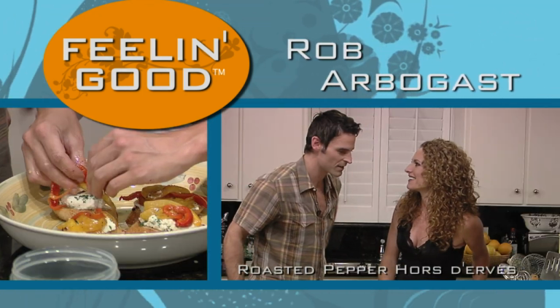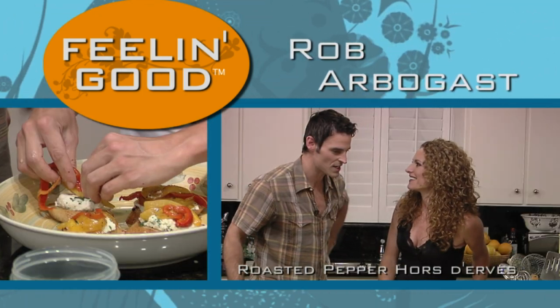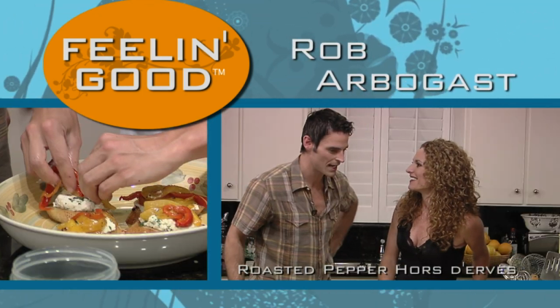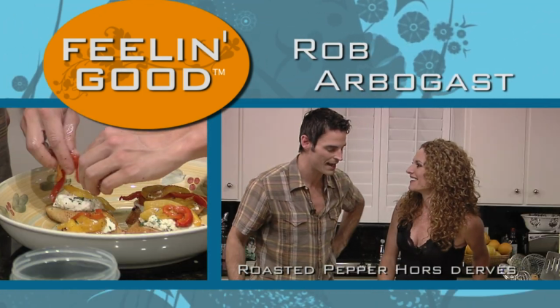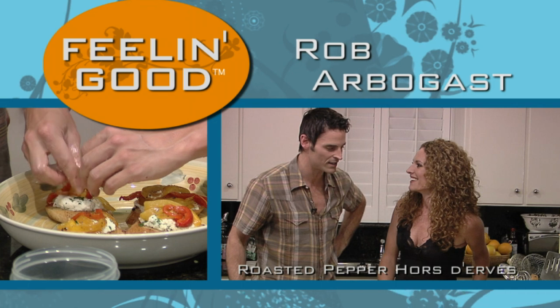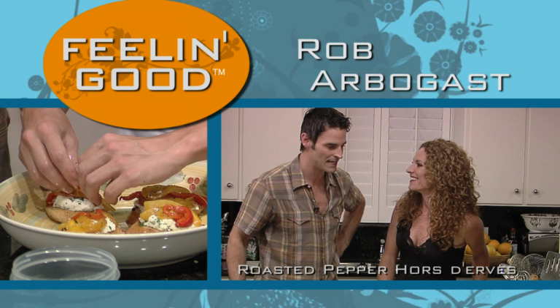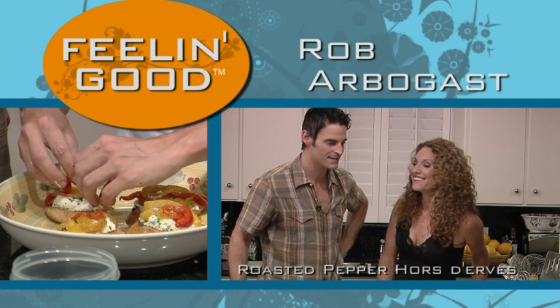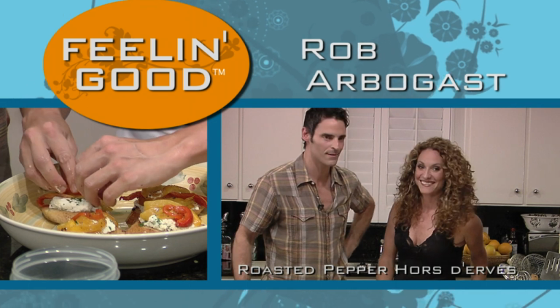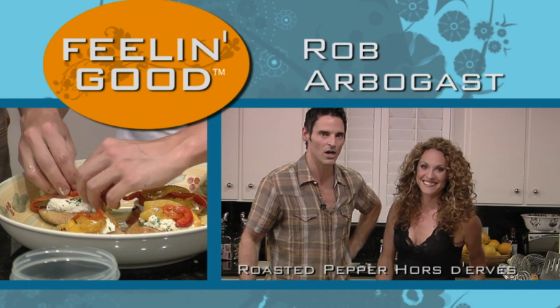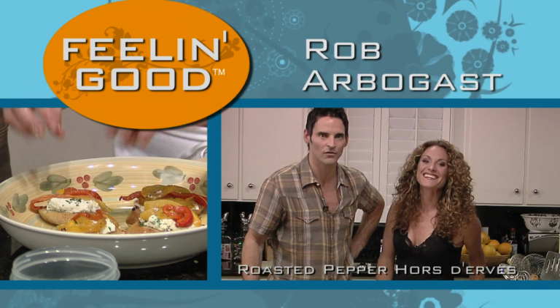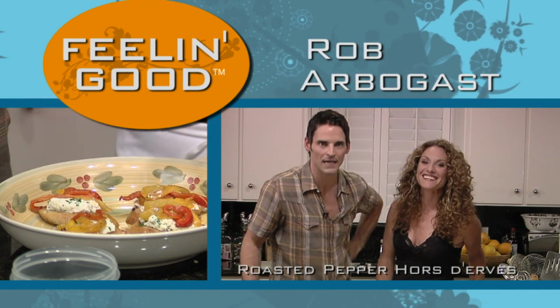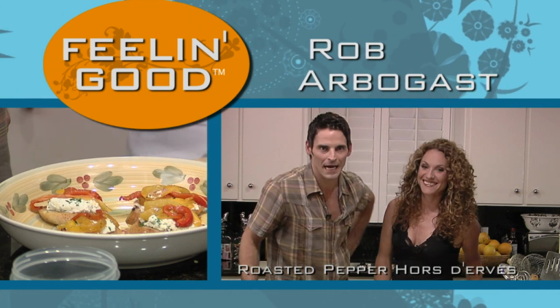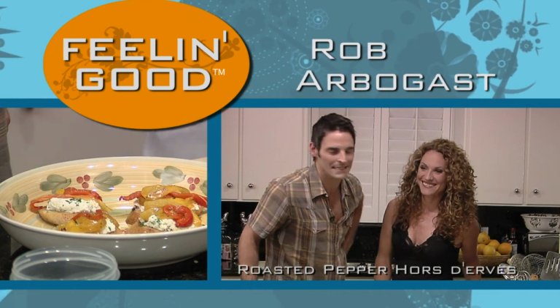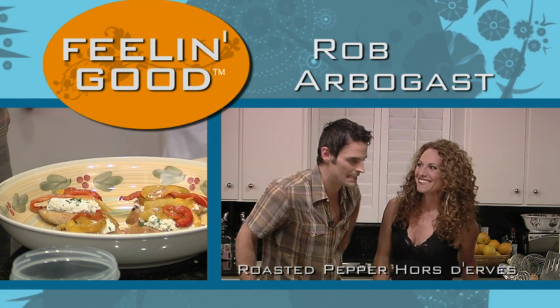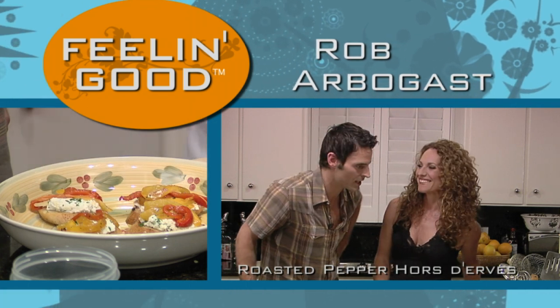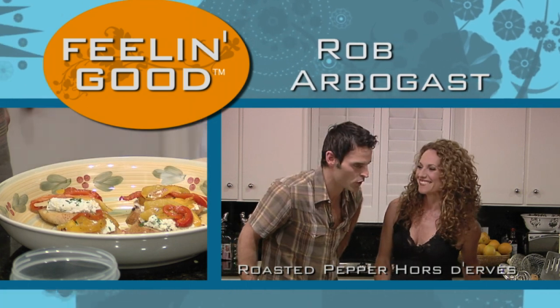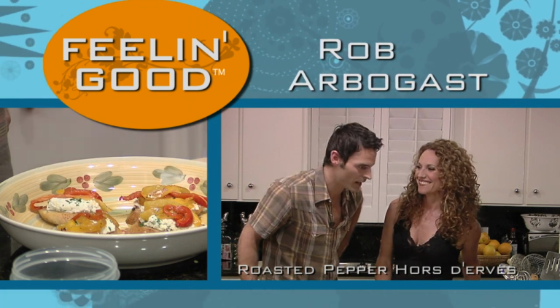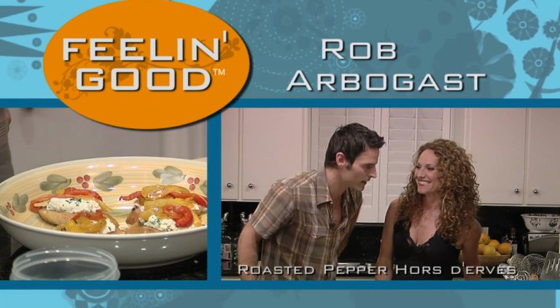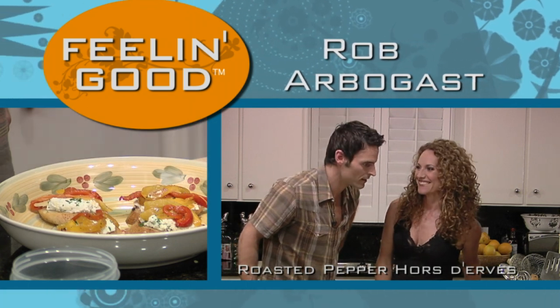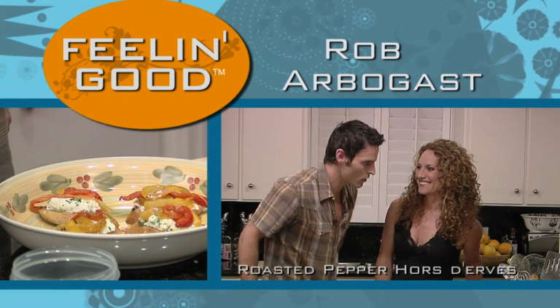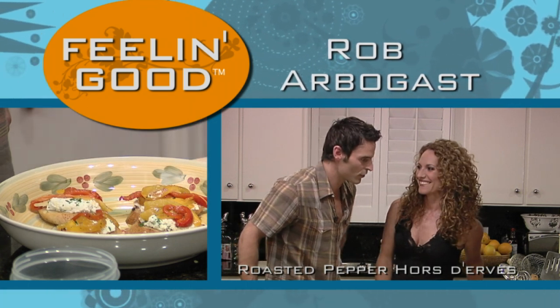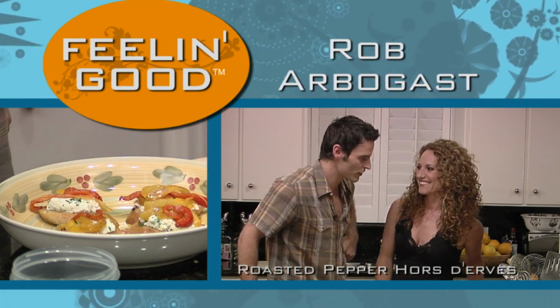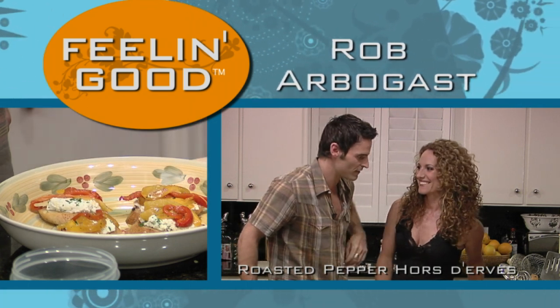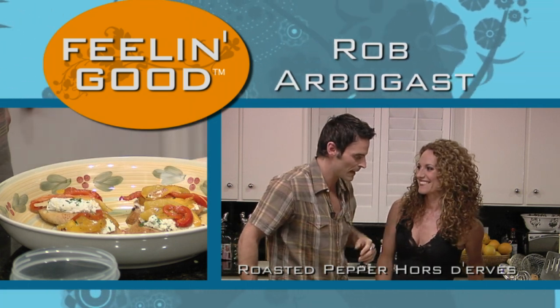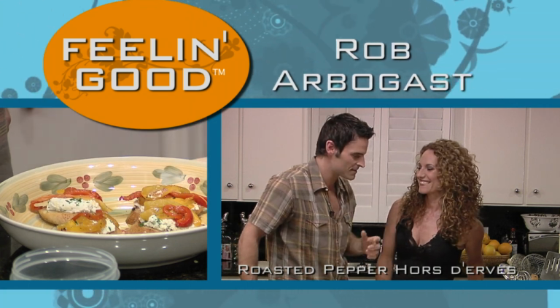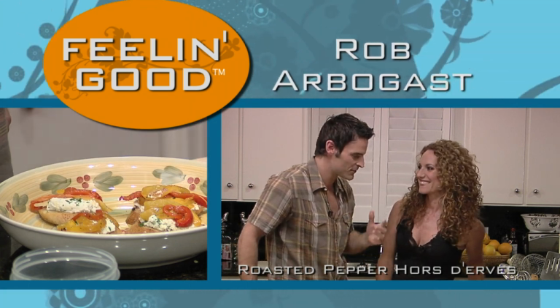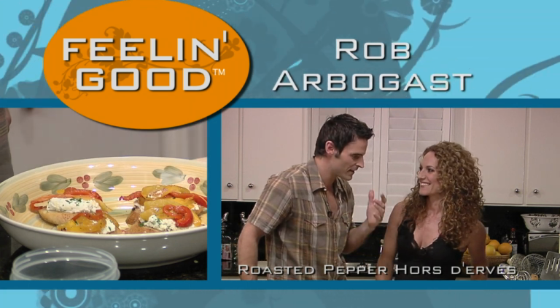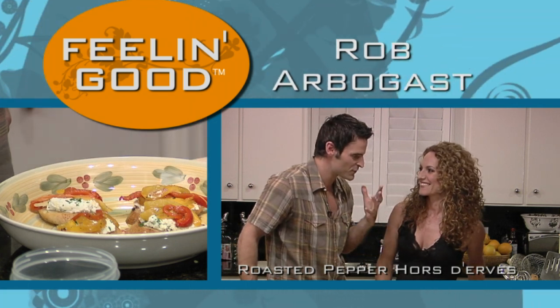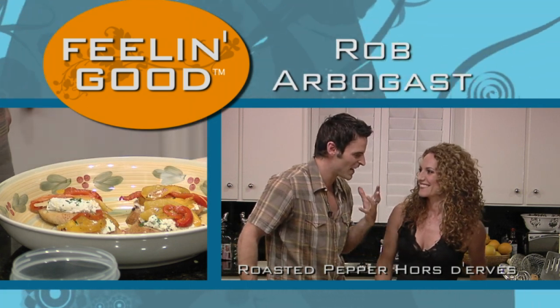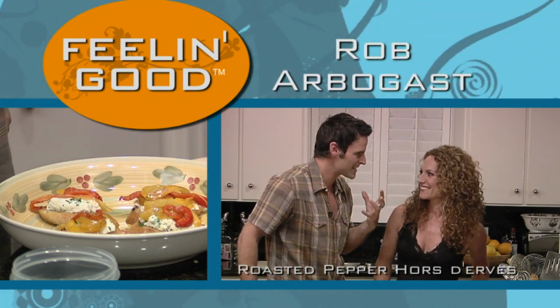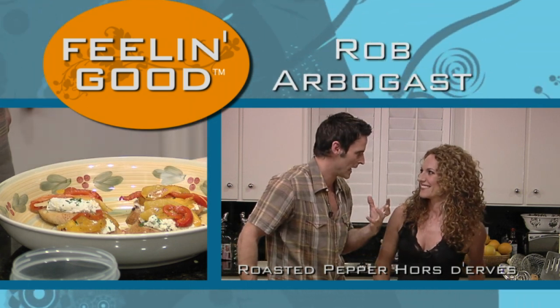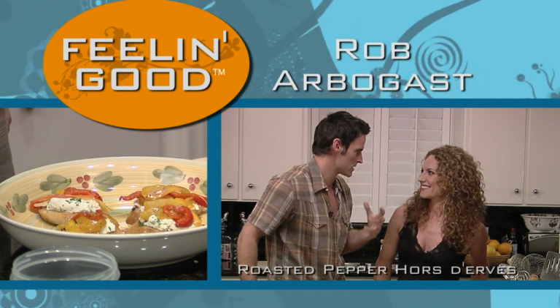Because I have a date coming over and I need a quick hors d'oeuvres appetizer that is fantastic.